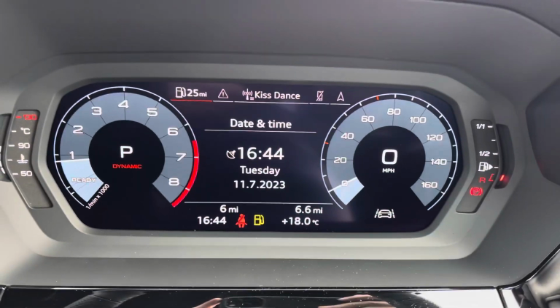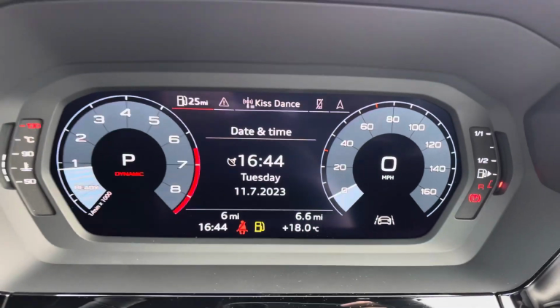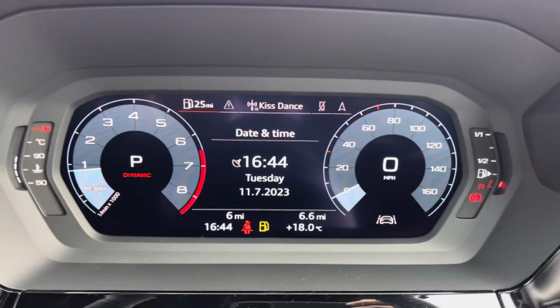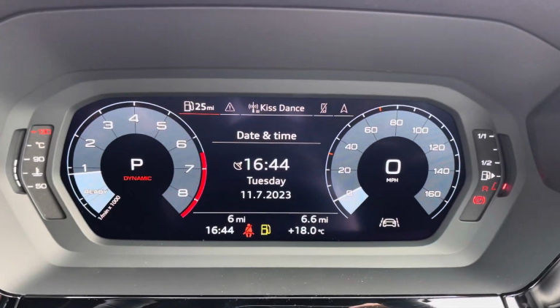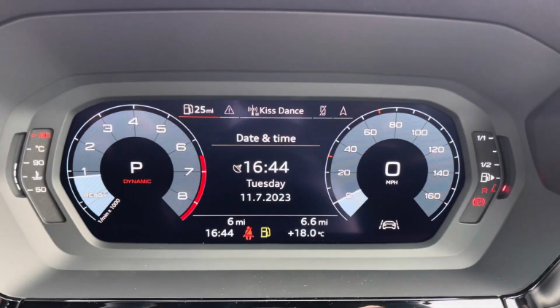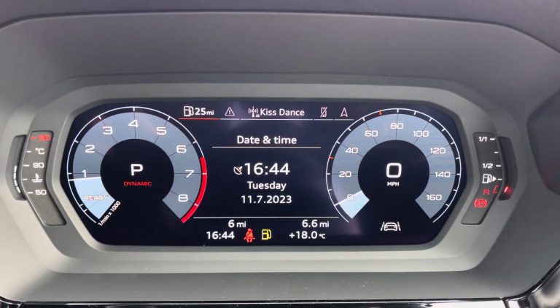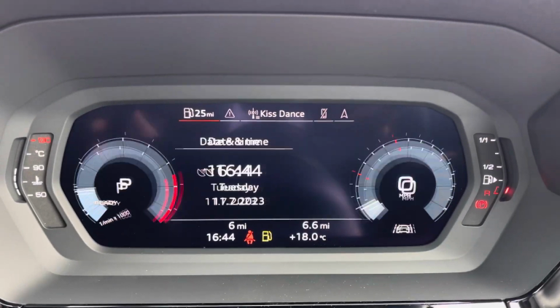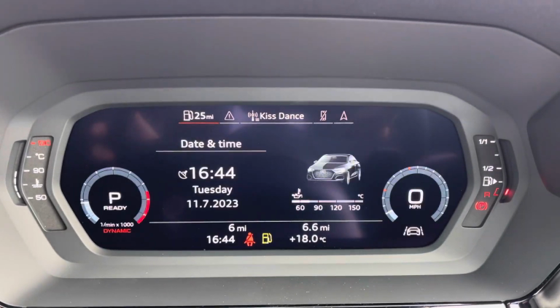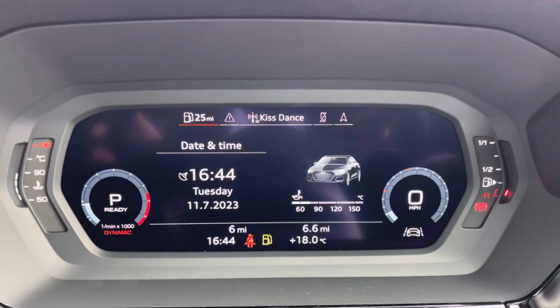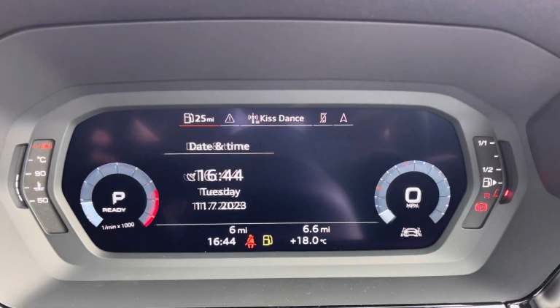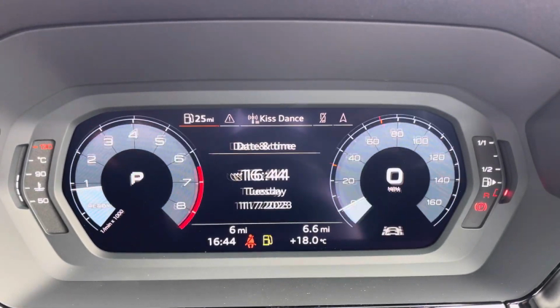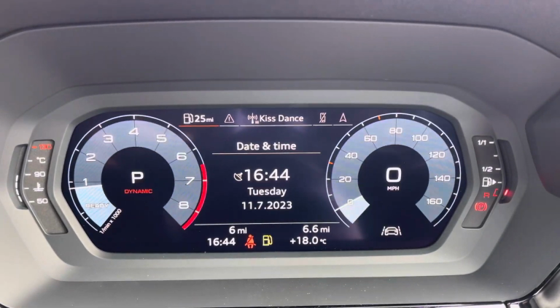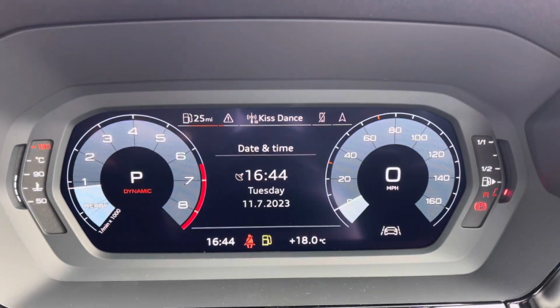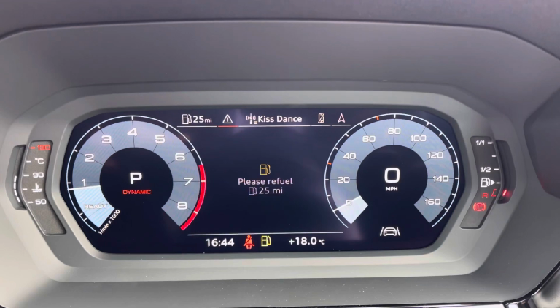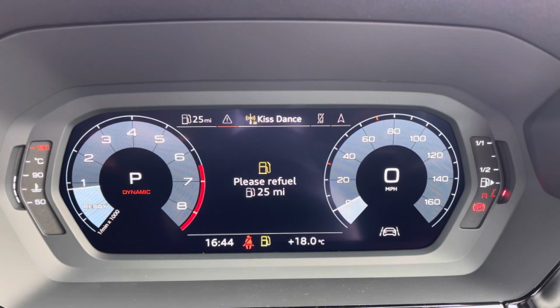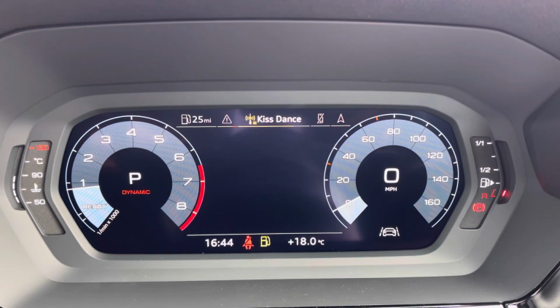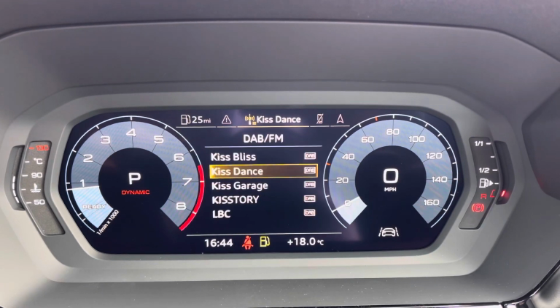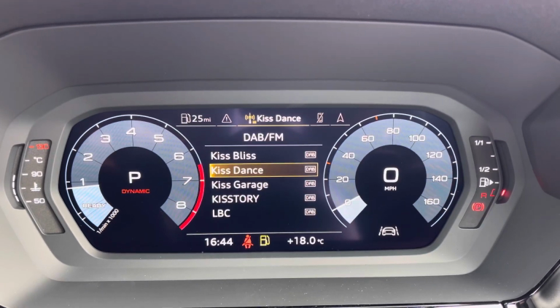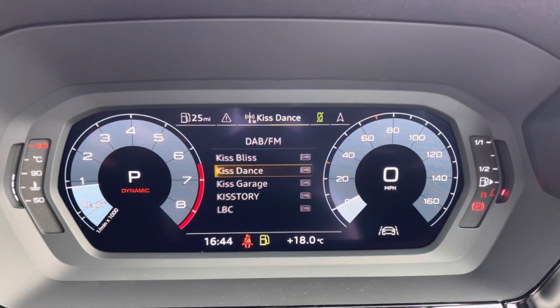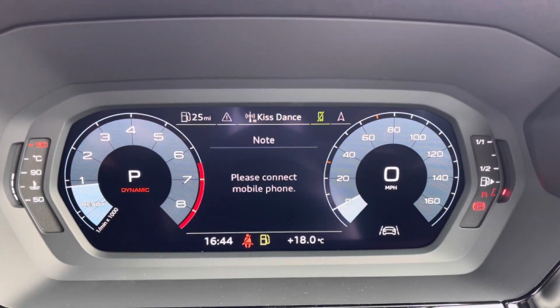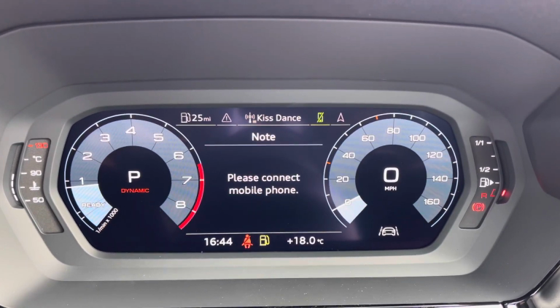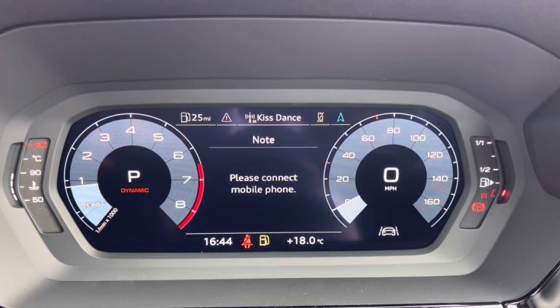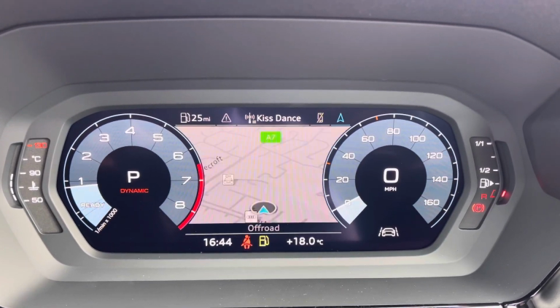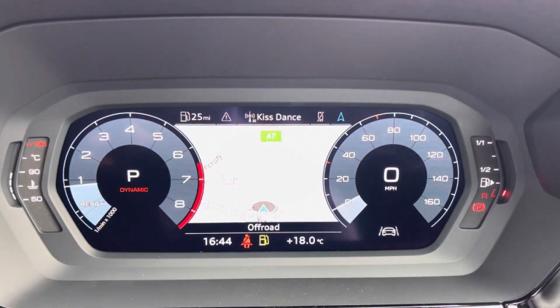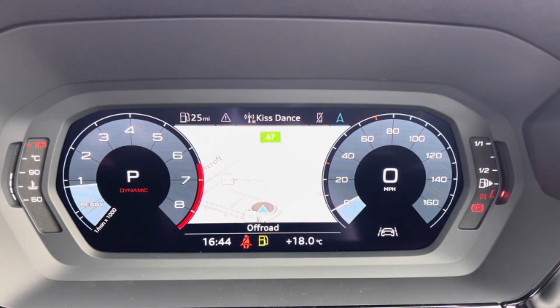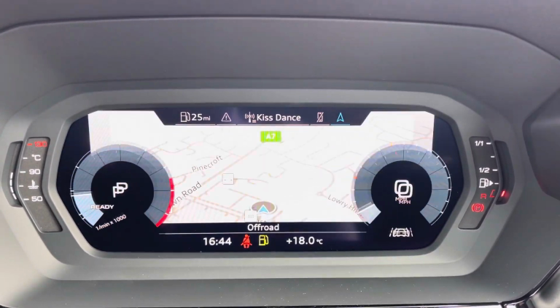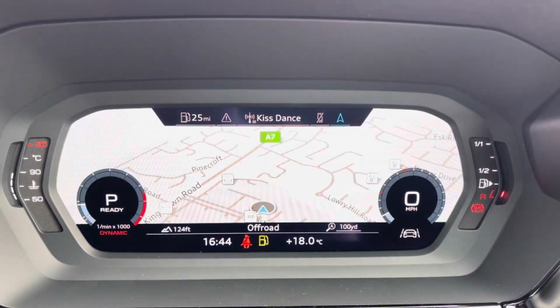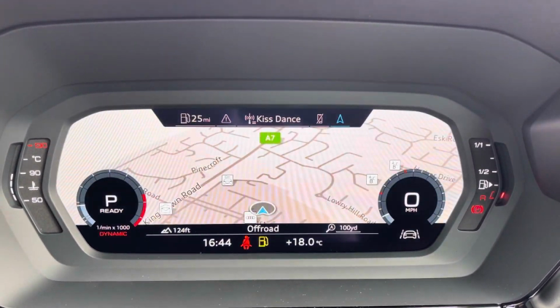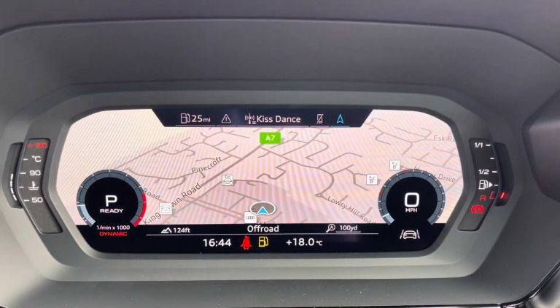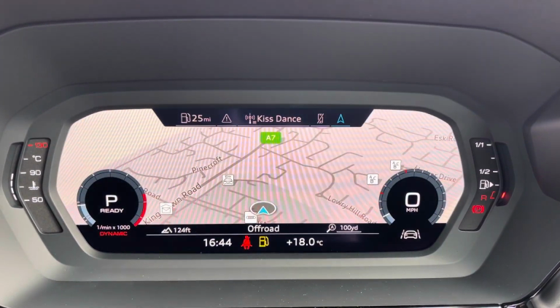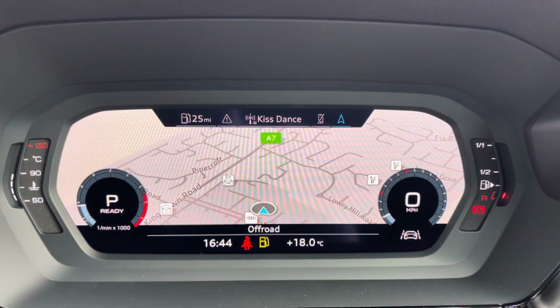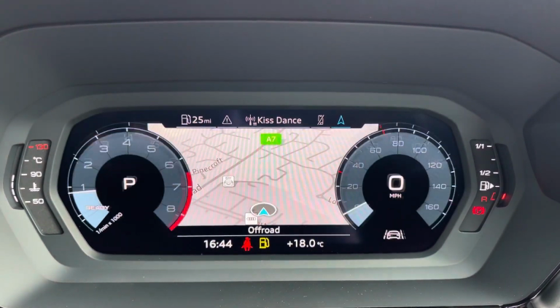The virtual cockpit connects to a huge range of multimedia features at the touch of a button, and it does add a personal touch to the vehicle.